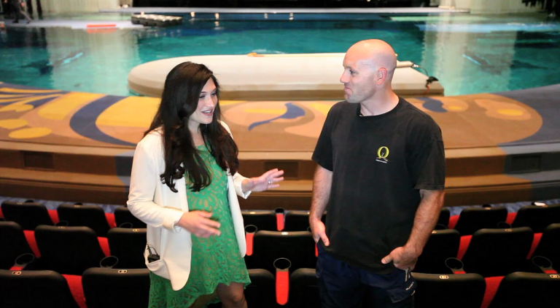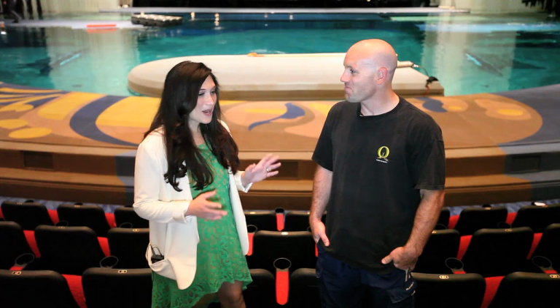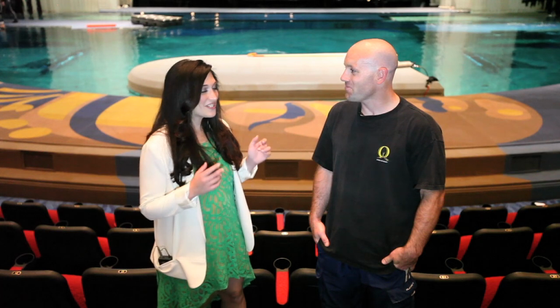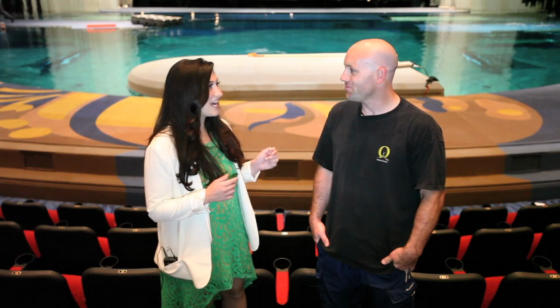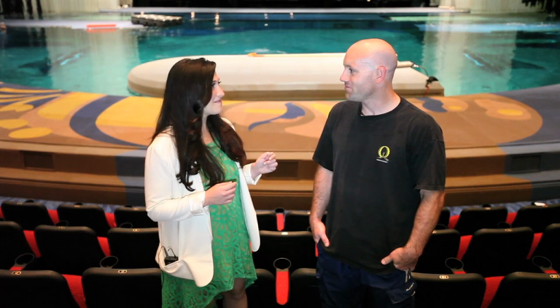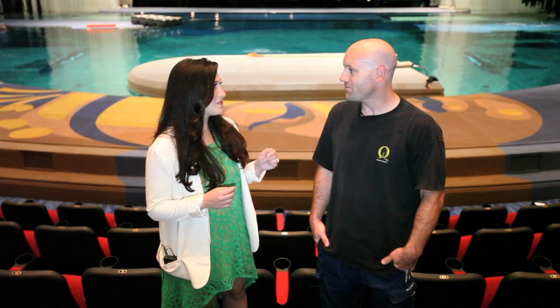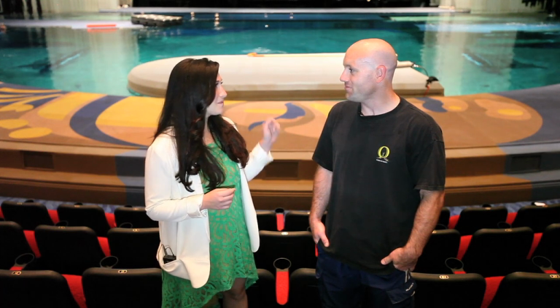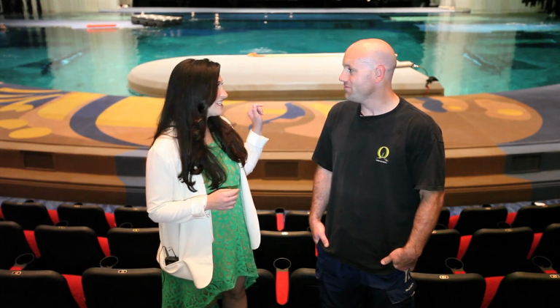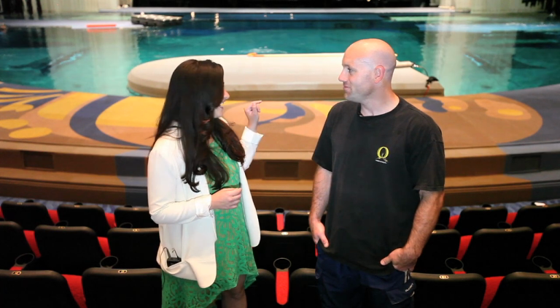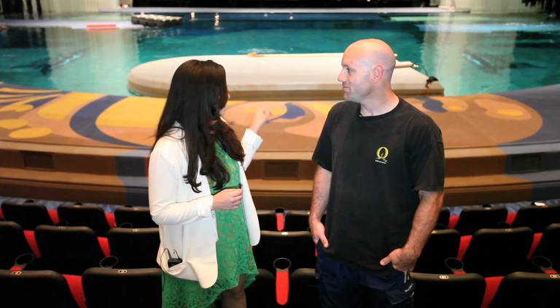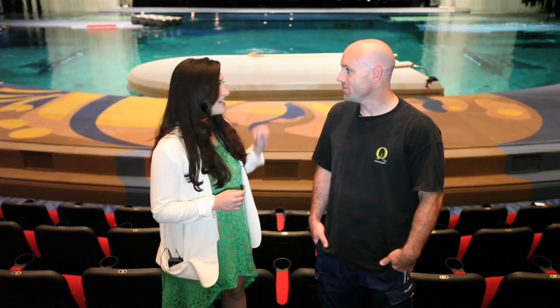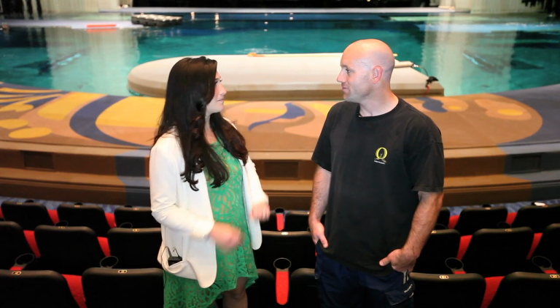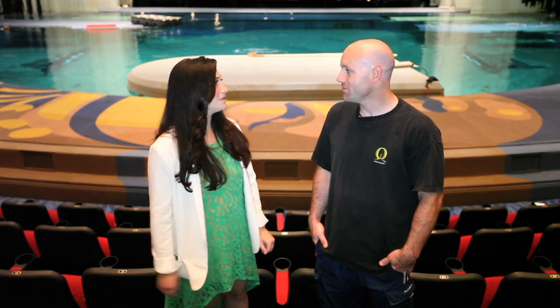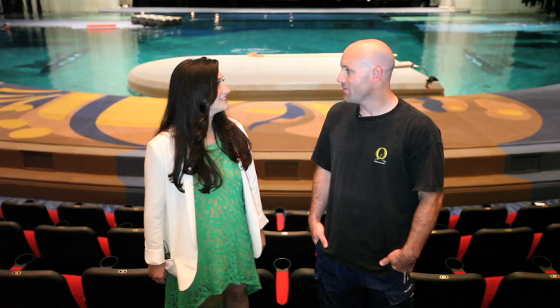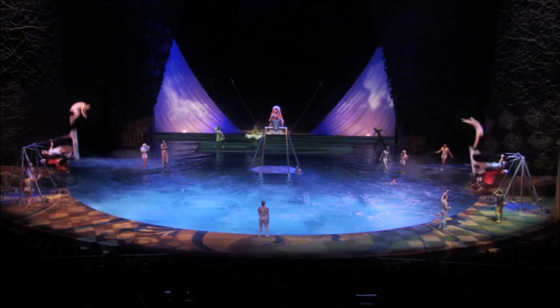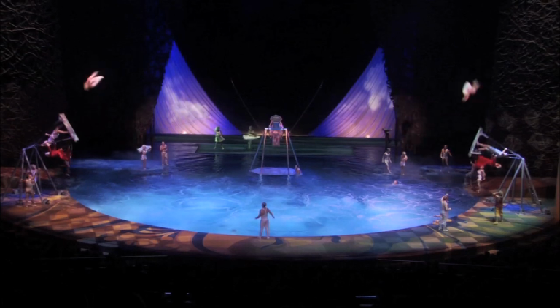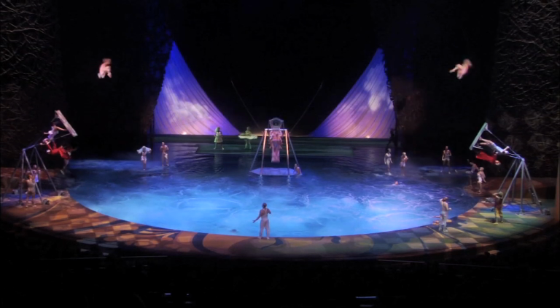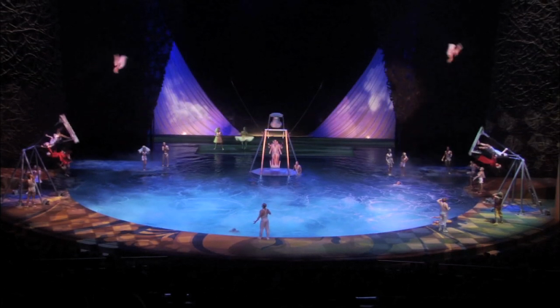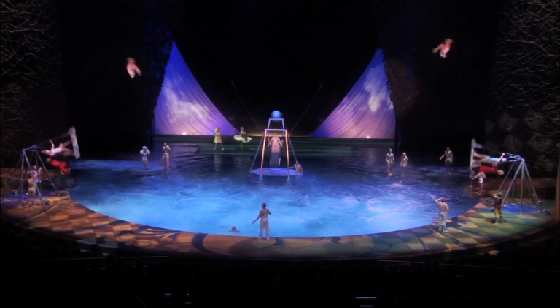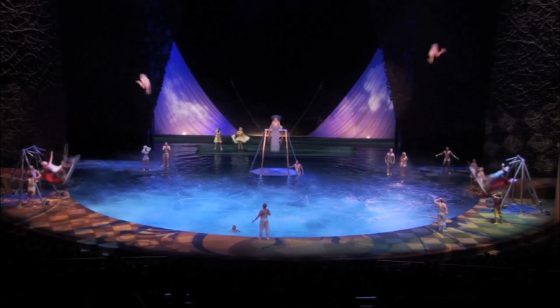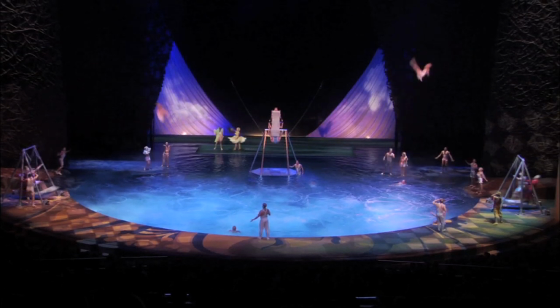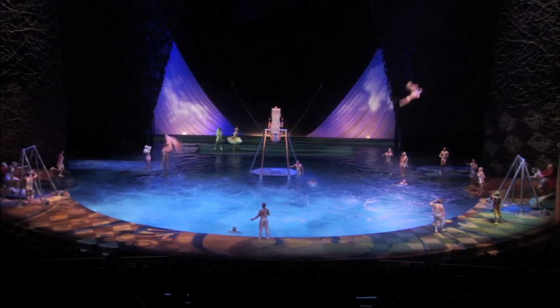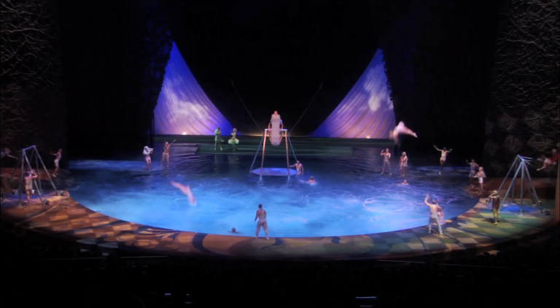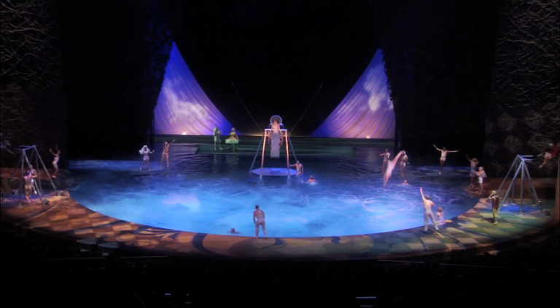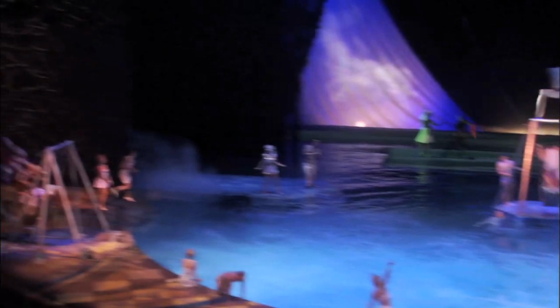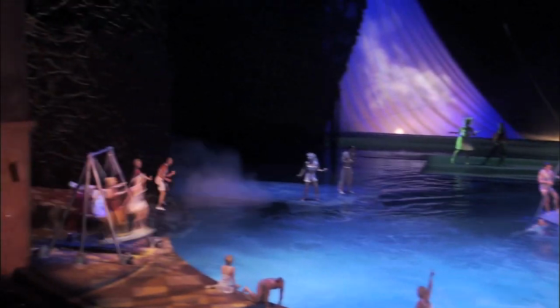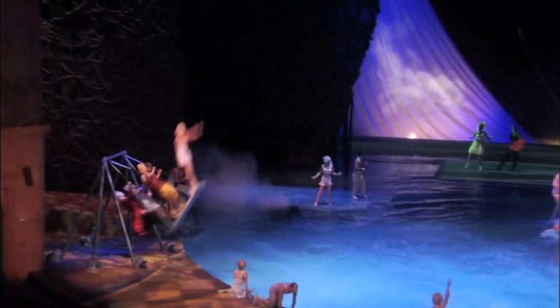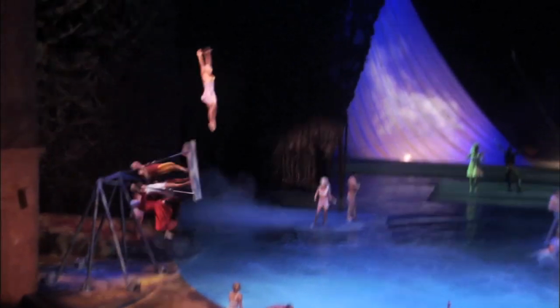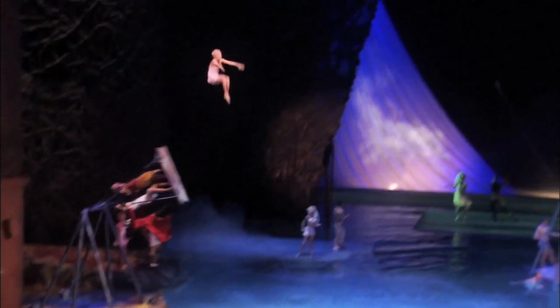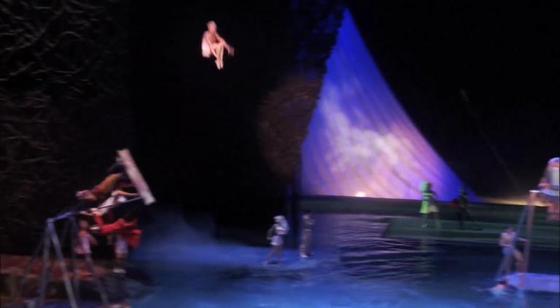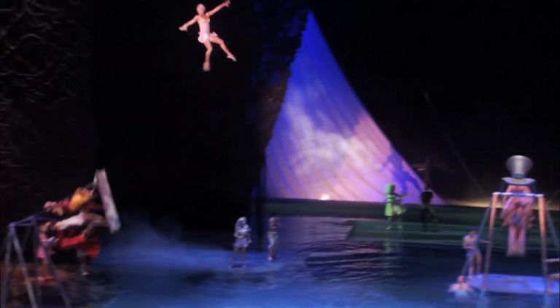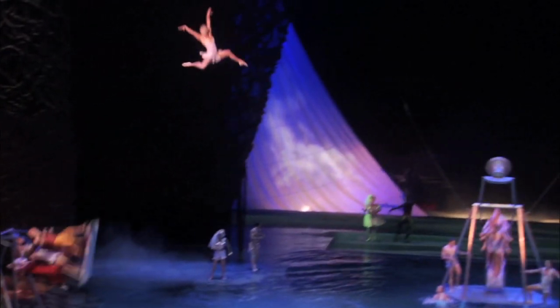Depending on which track he's doing on a given night, there are times John is in and out of the pool about 17 times, while other nights it might be as few as four.